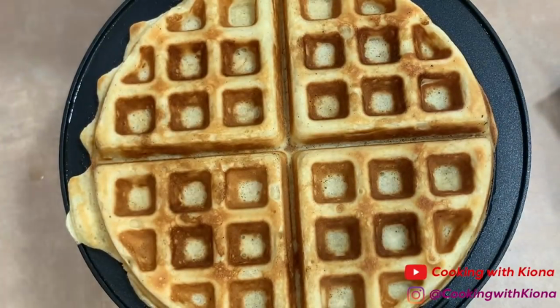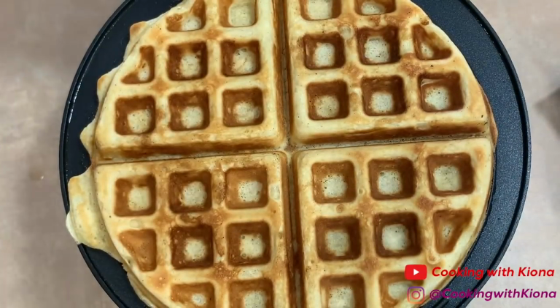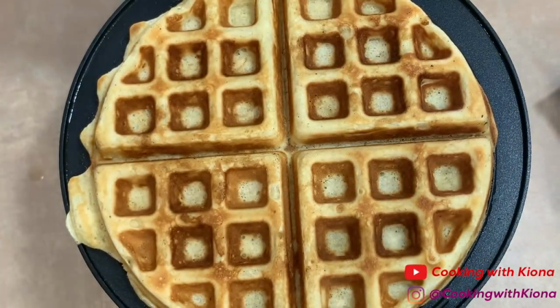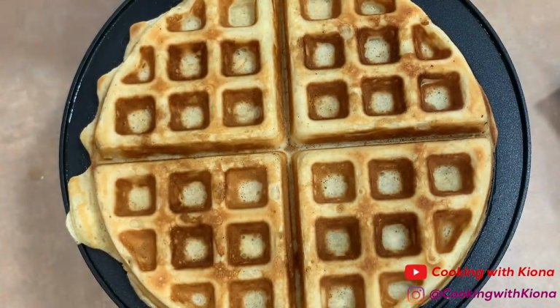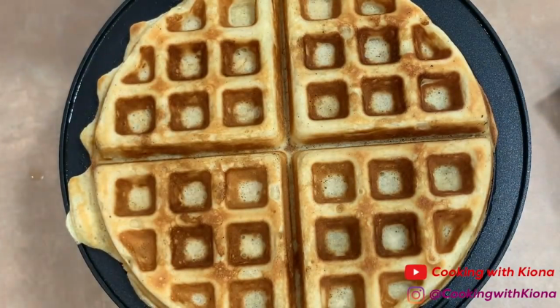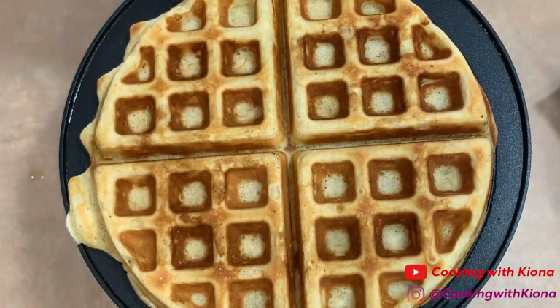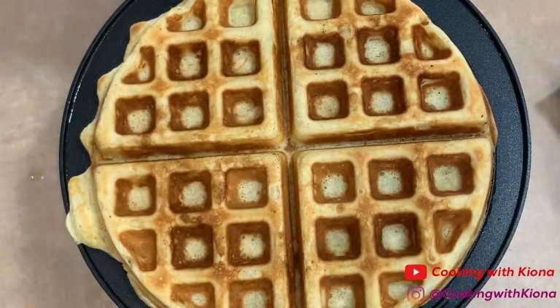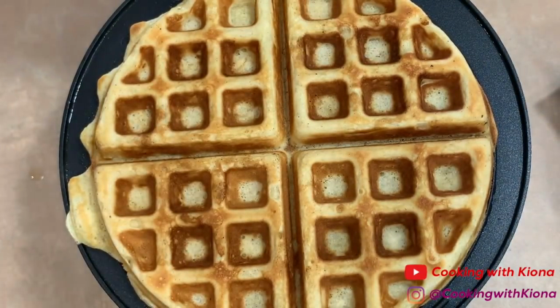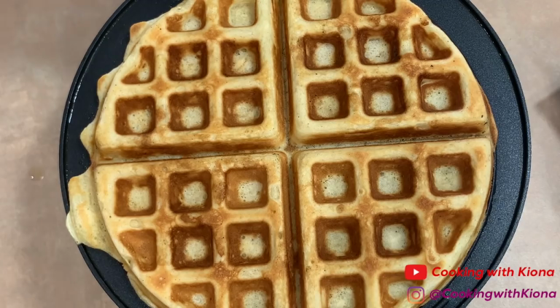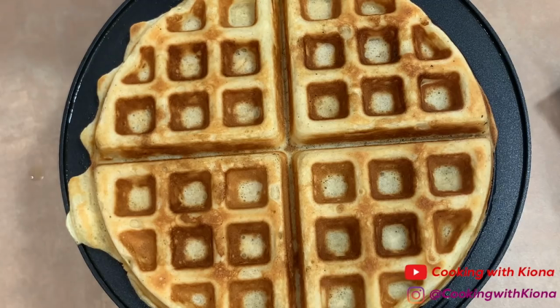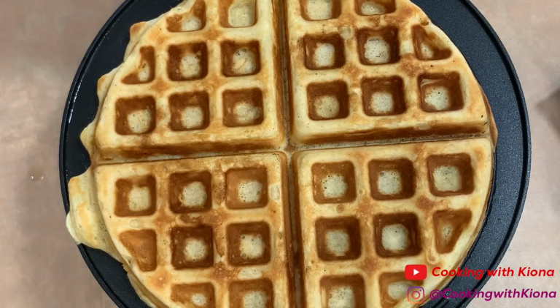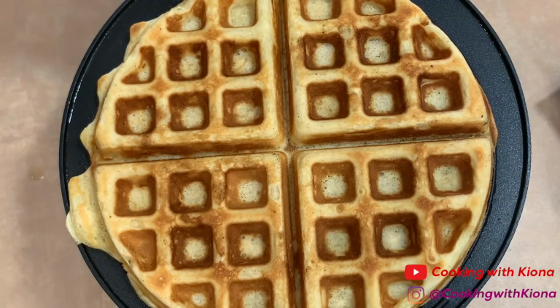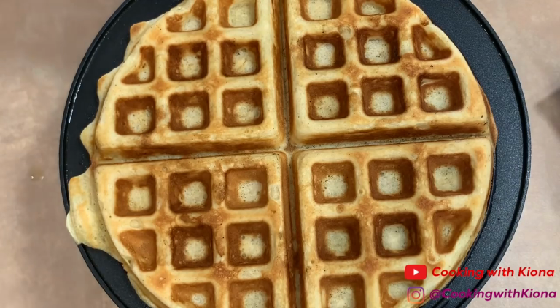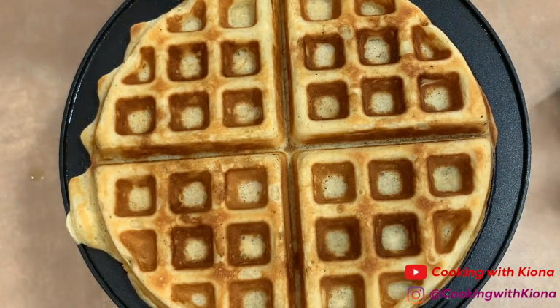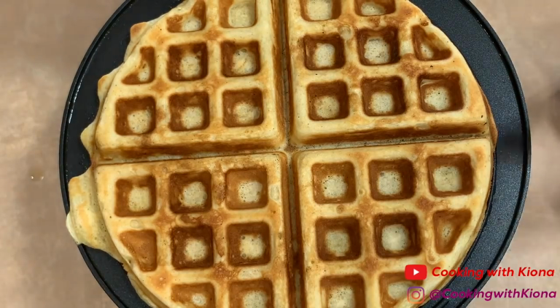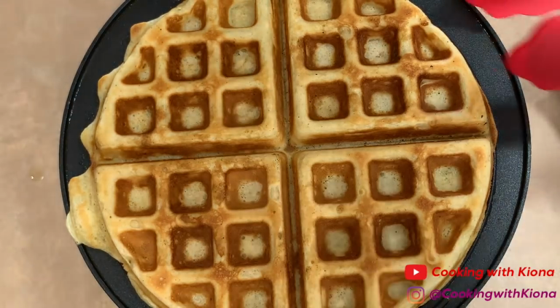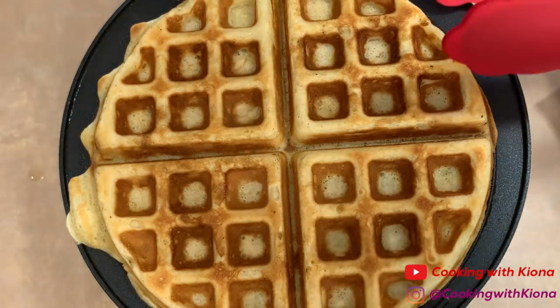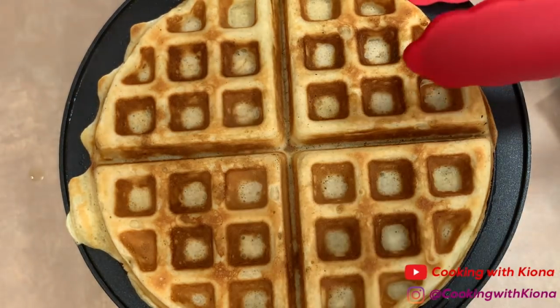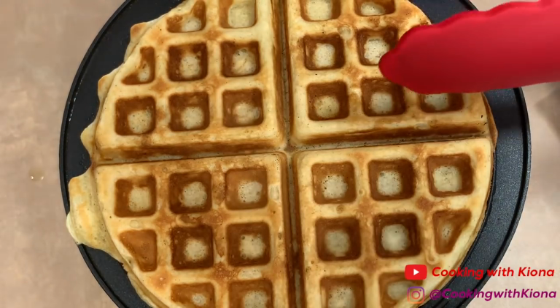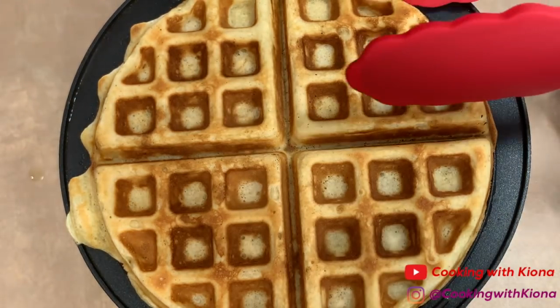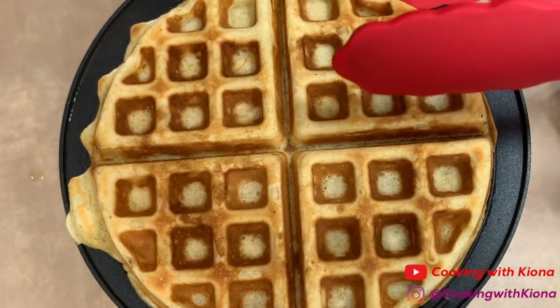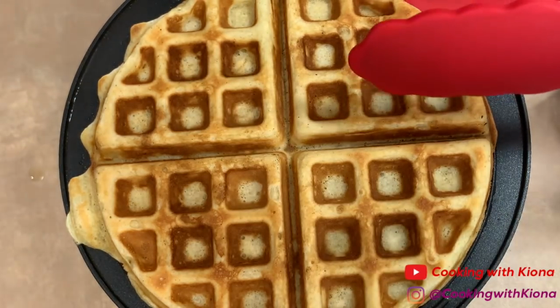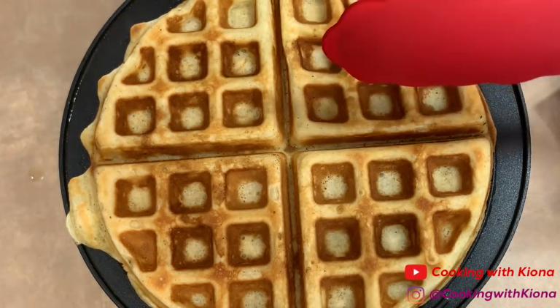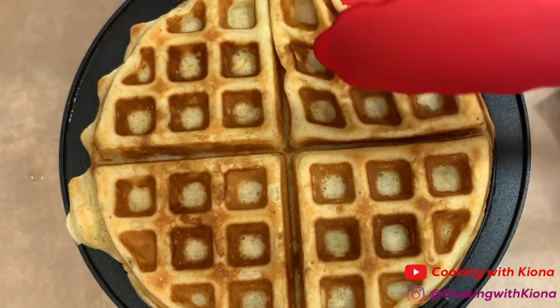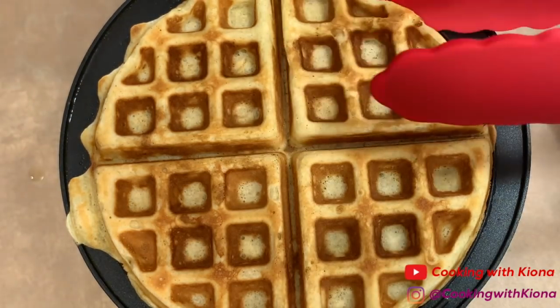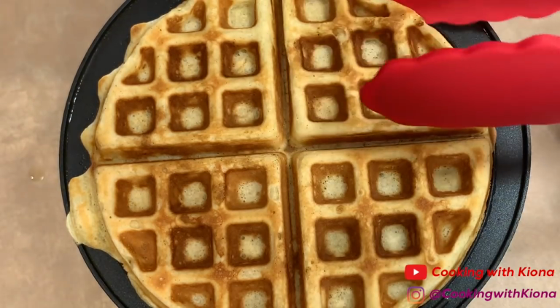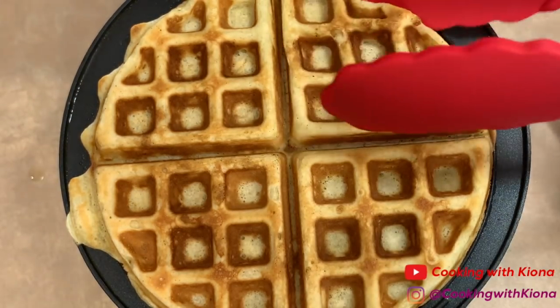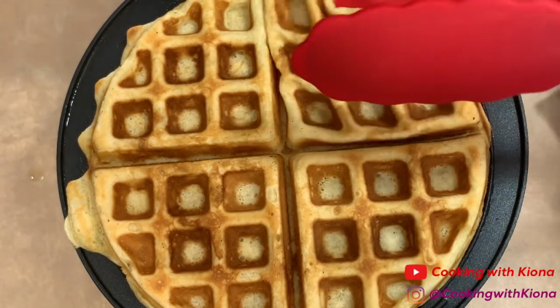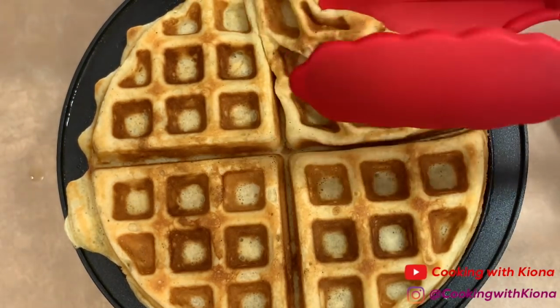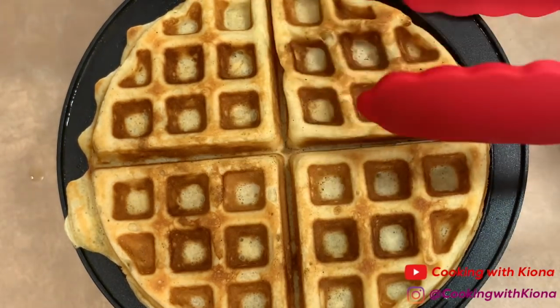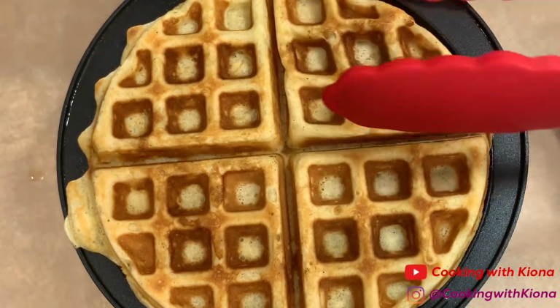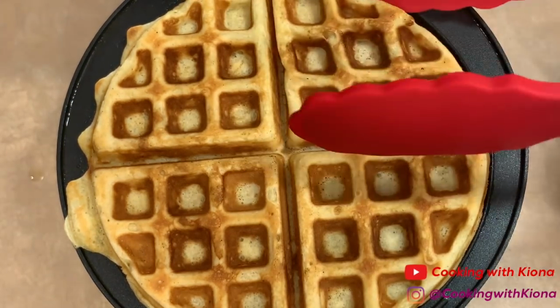When you're finished cooking your waffle, take it out of the waffle iron. Then just repeat this process until you run out of batter.